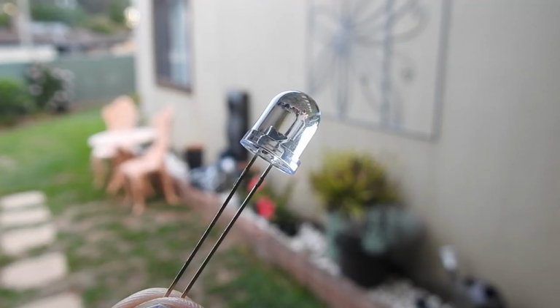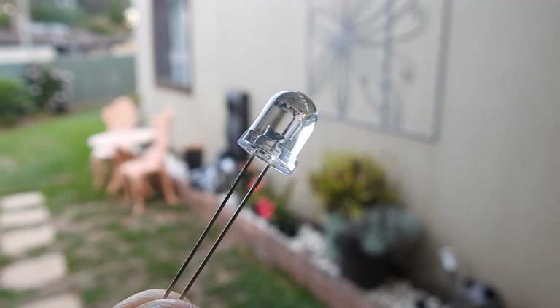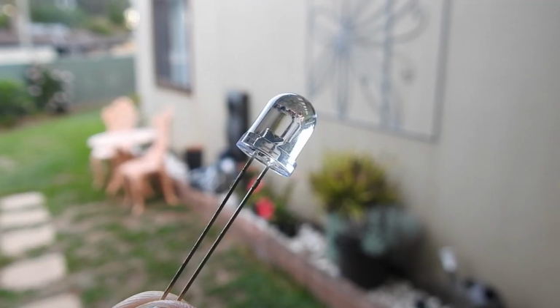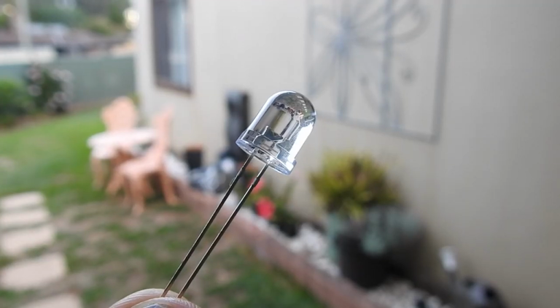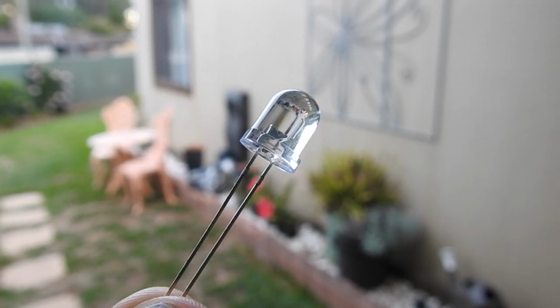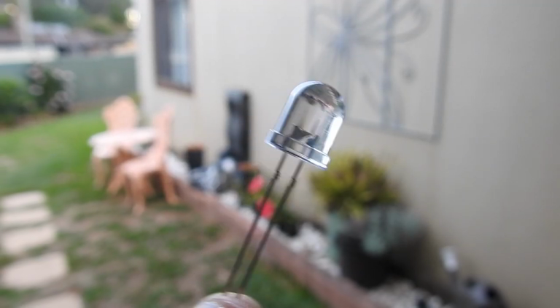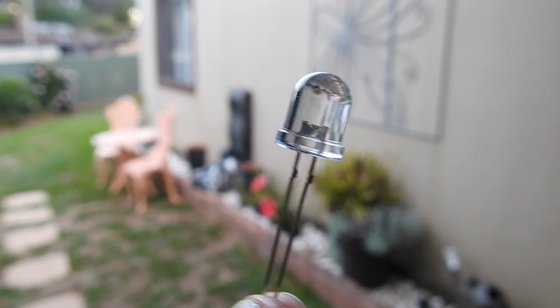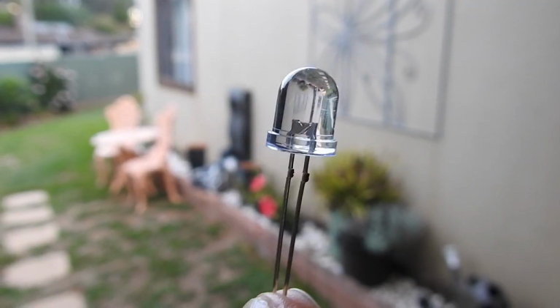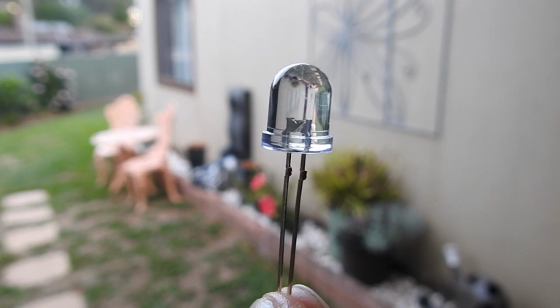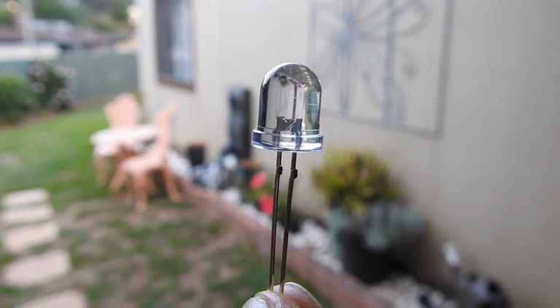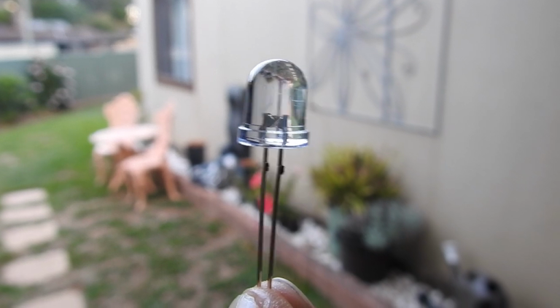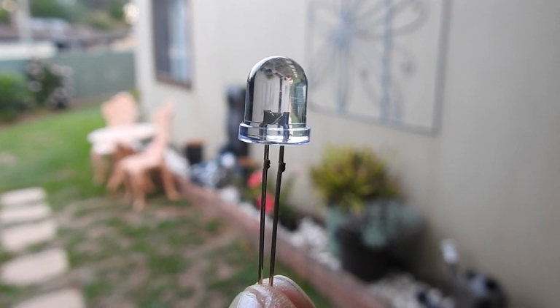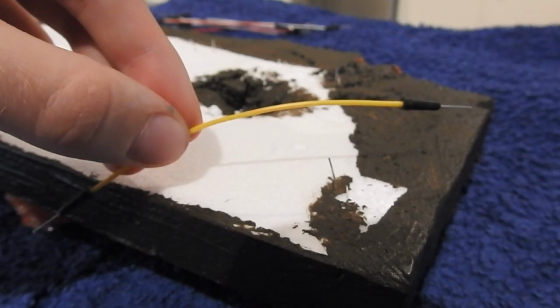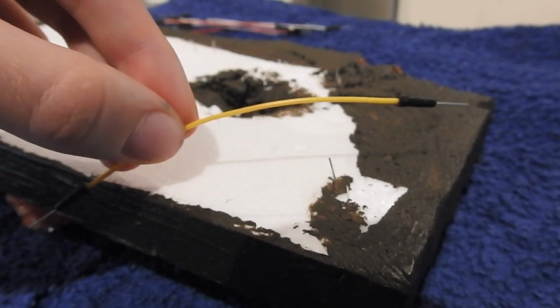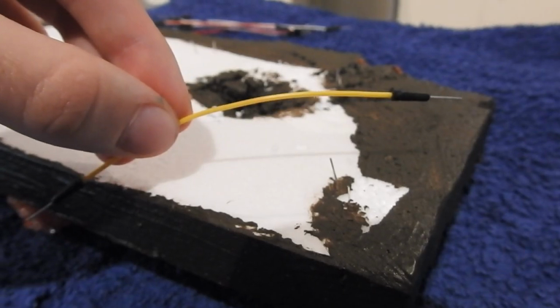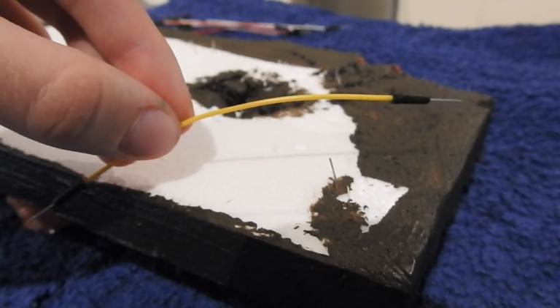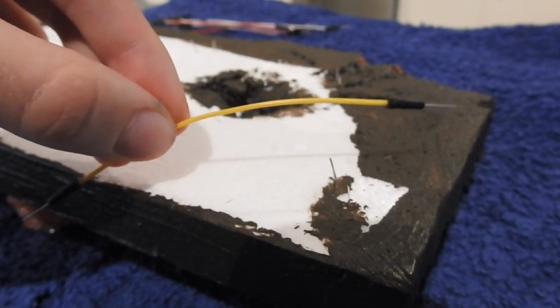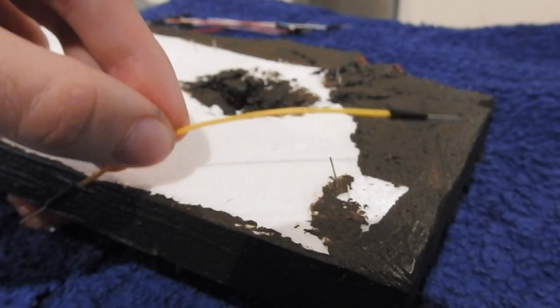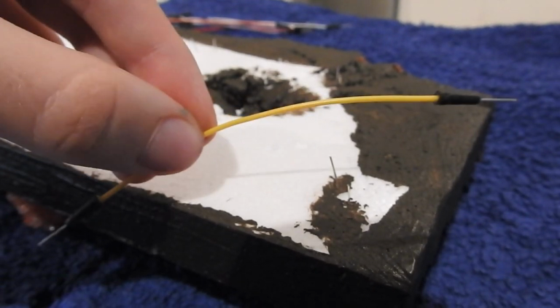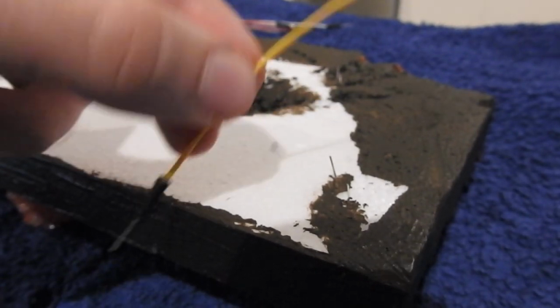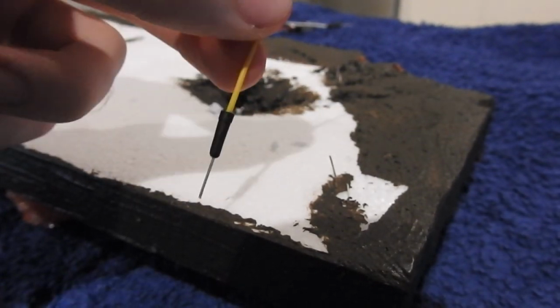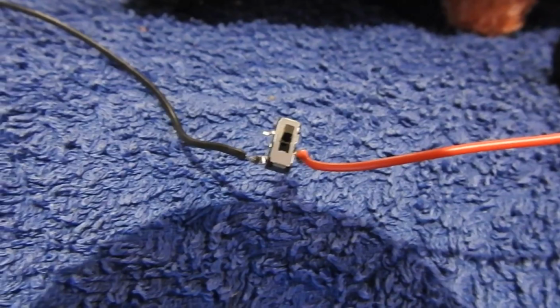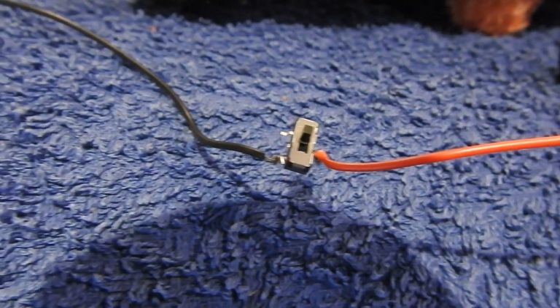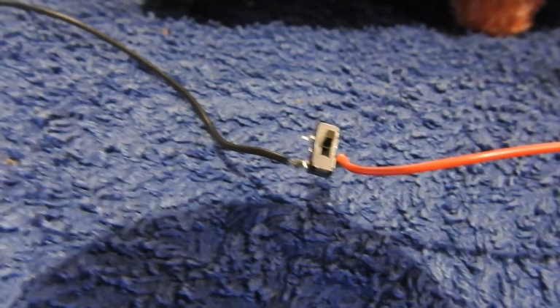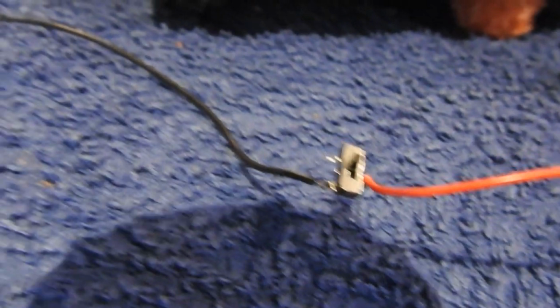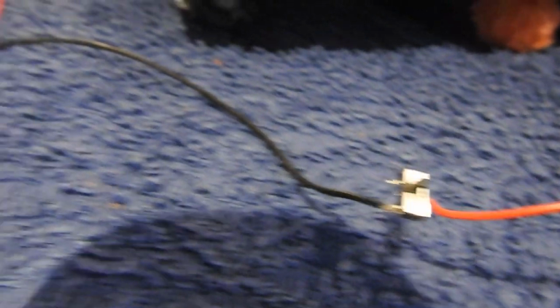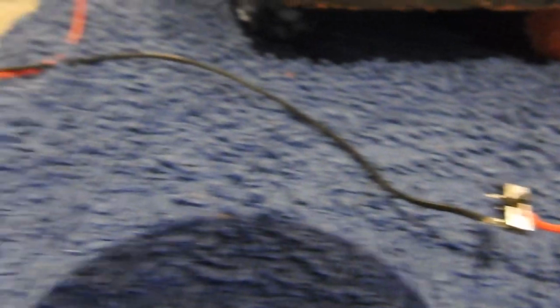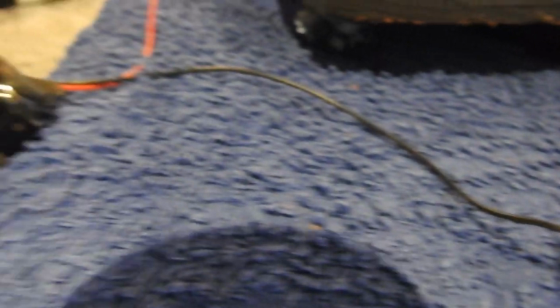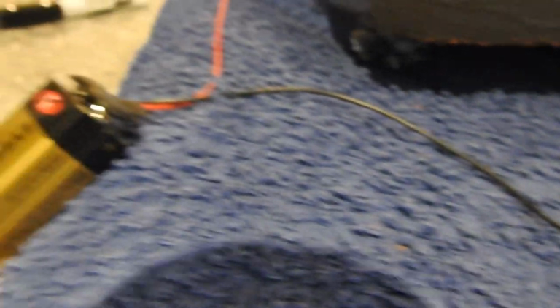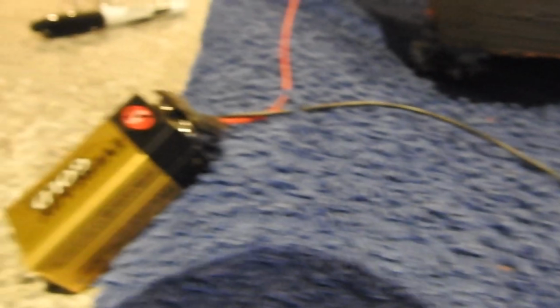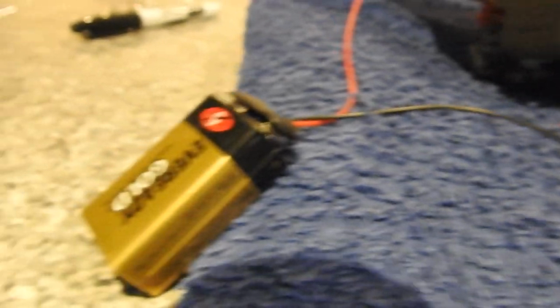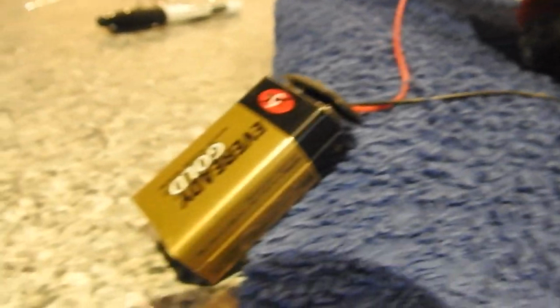Six LED colour assorted lights, five breadboard wires, one switch, and two nine volt batteries and their connectors.